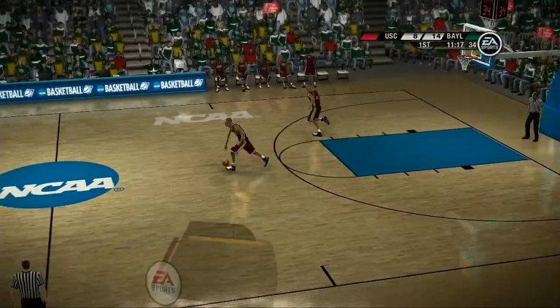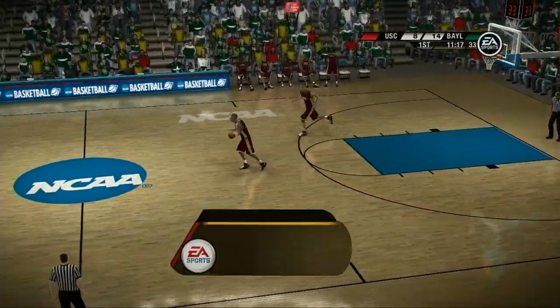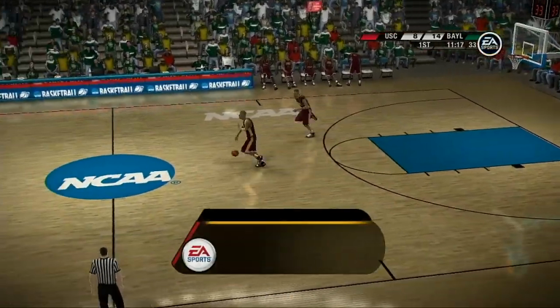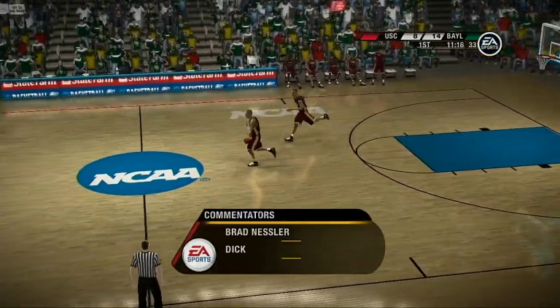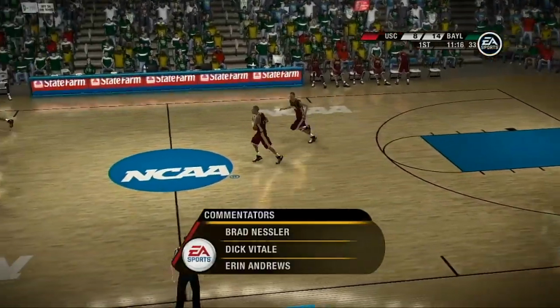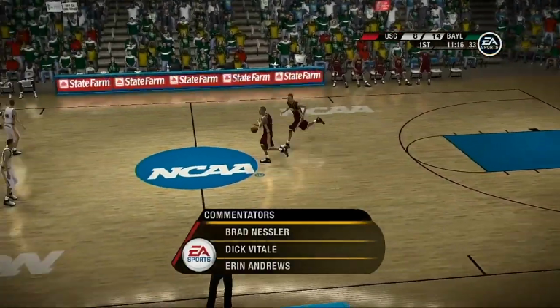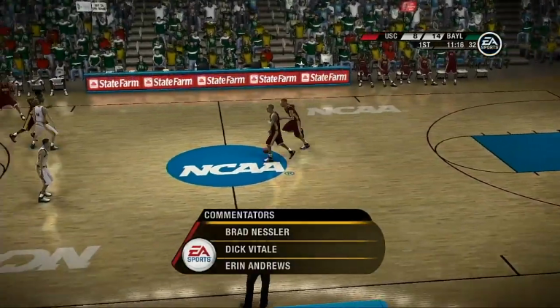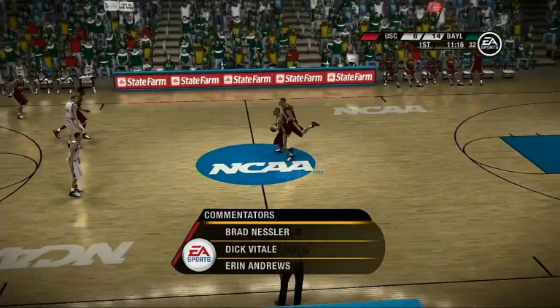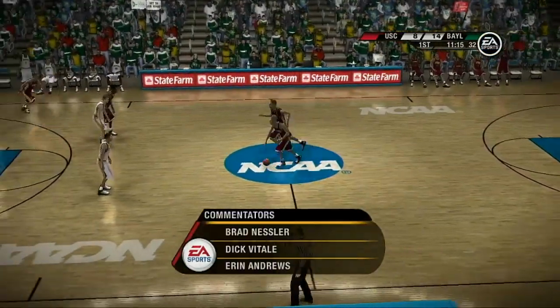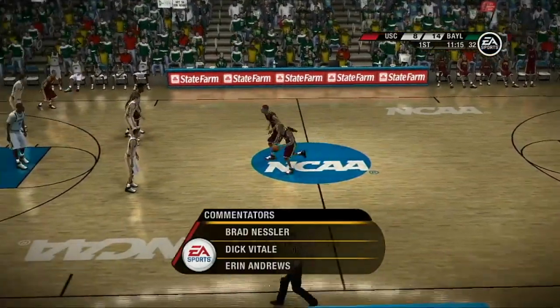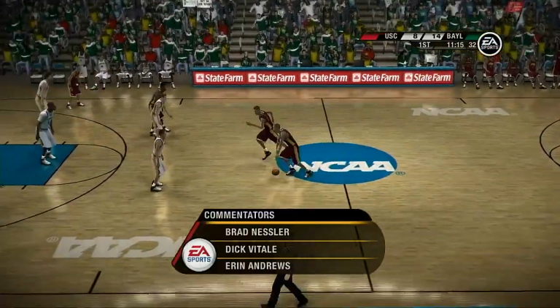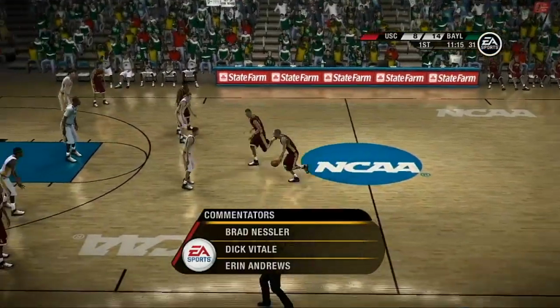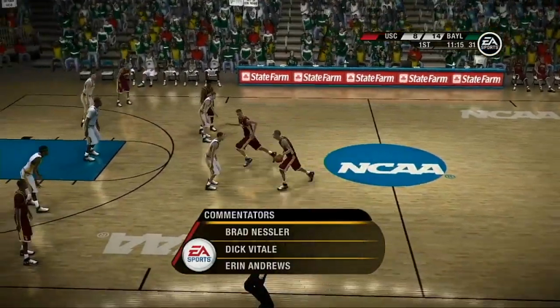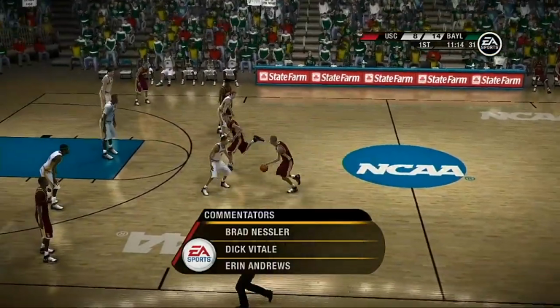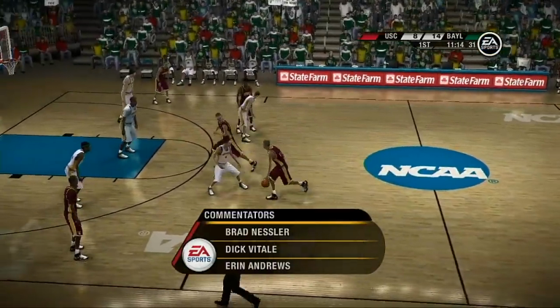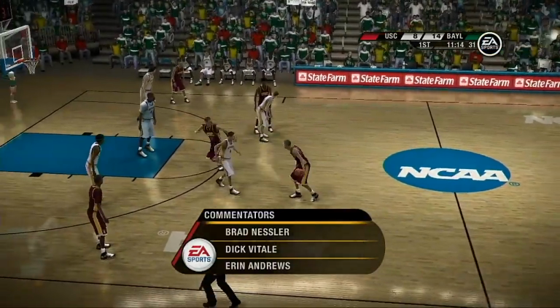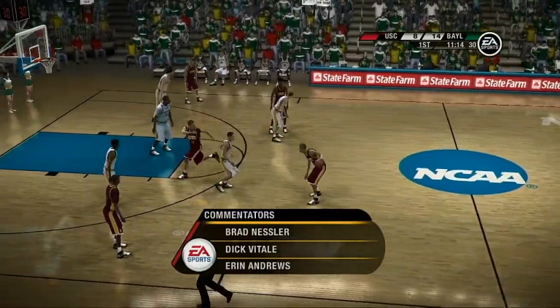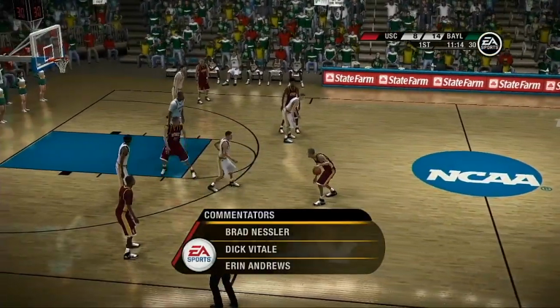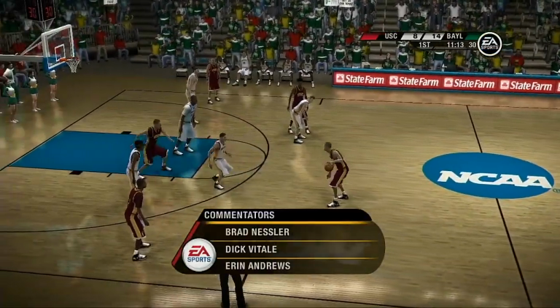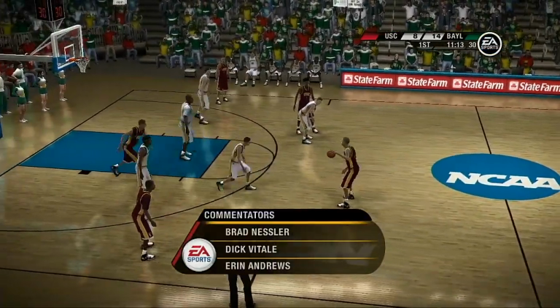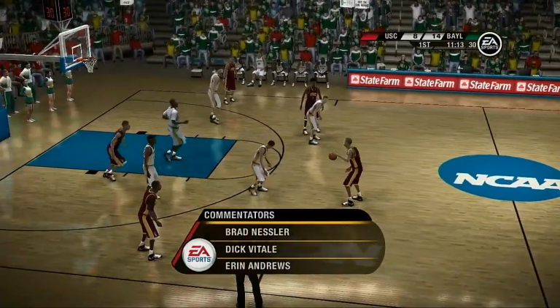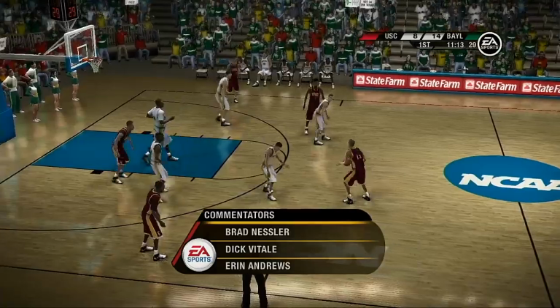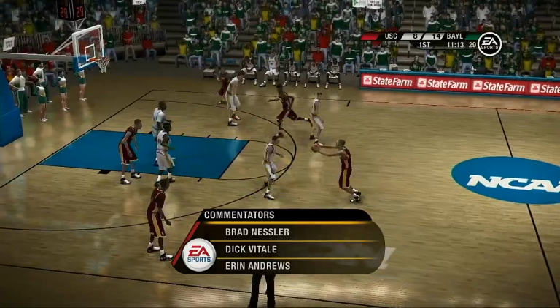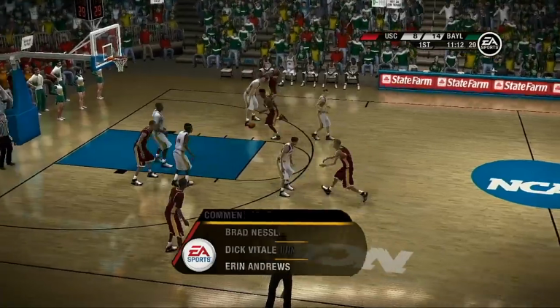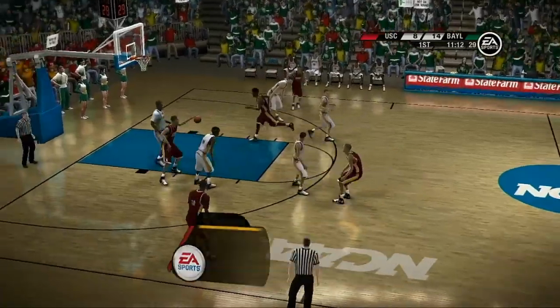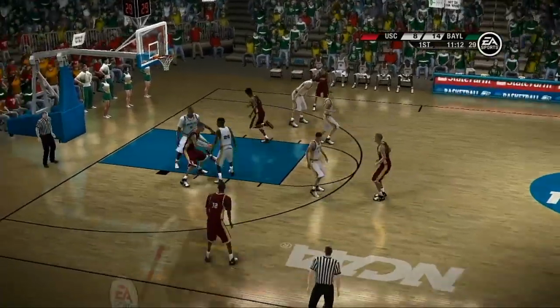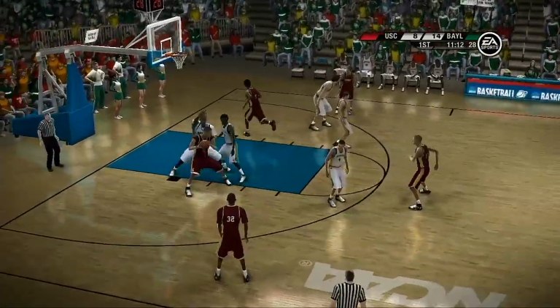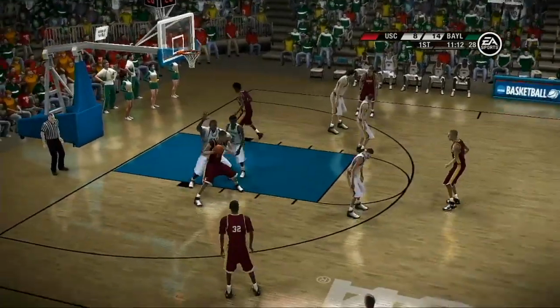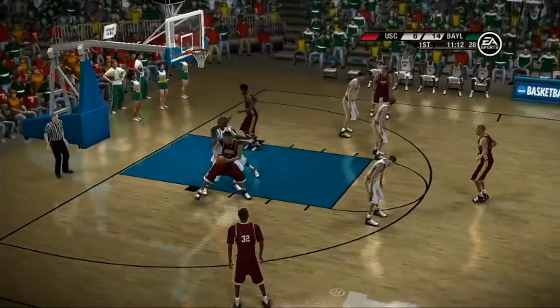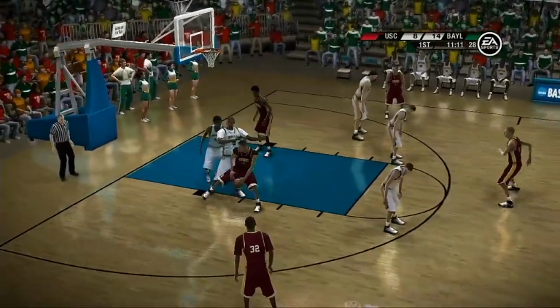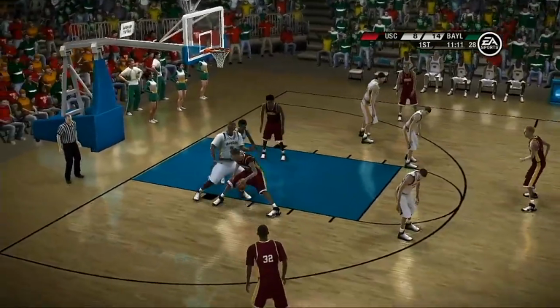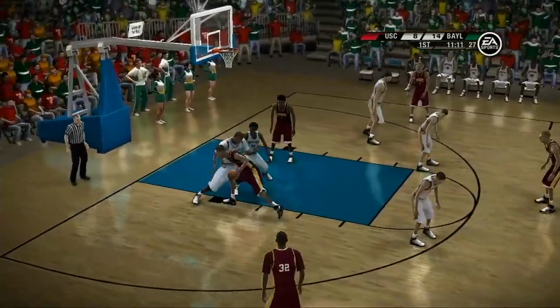Our three-pronged attack tonight, ladies and gentlemen. I'm Brad Nessler, joined by Dick Vitale, and Aaron Andrews checking in from the sideline.